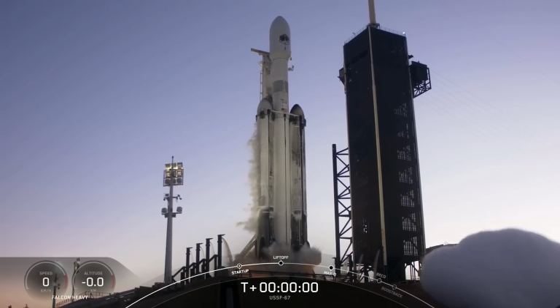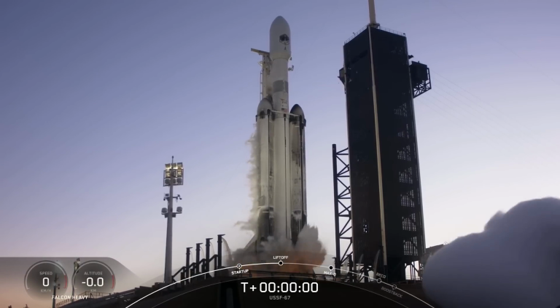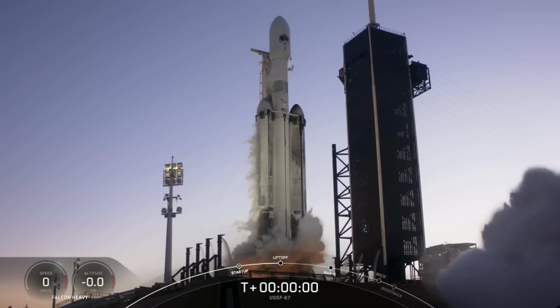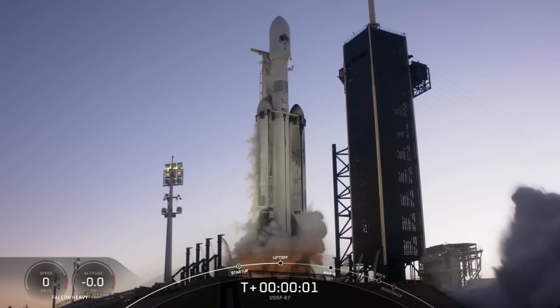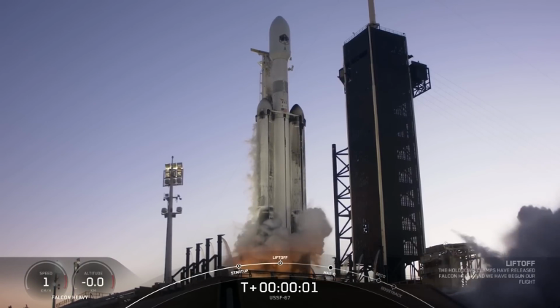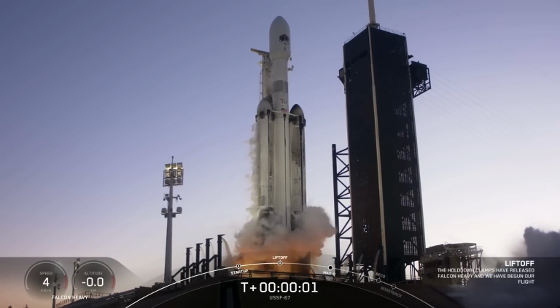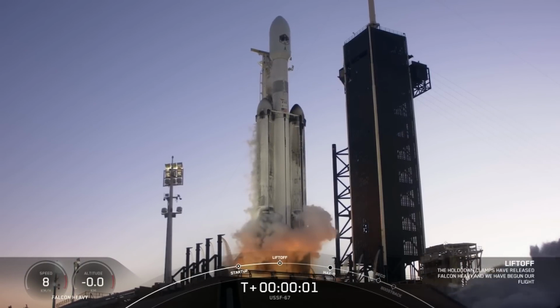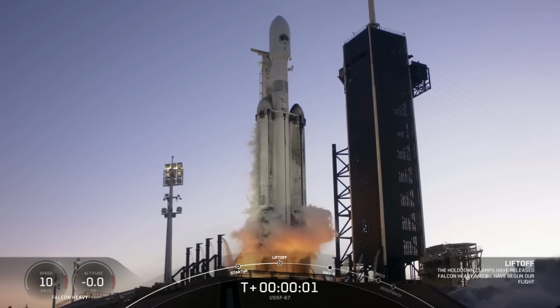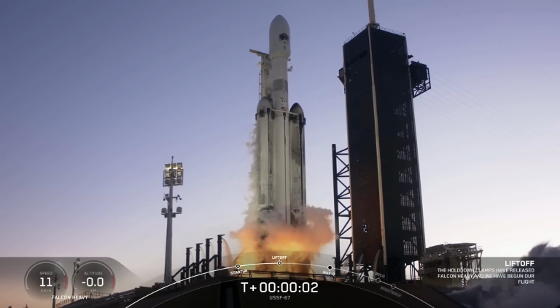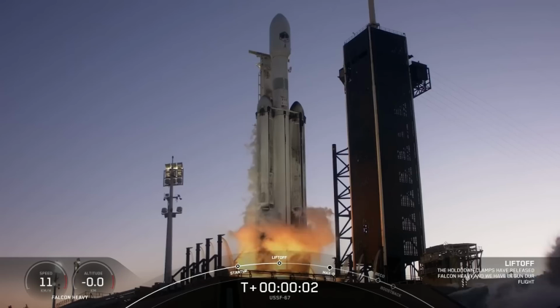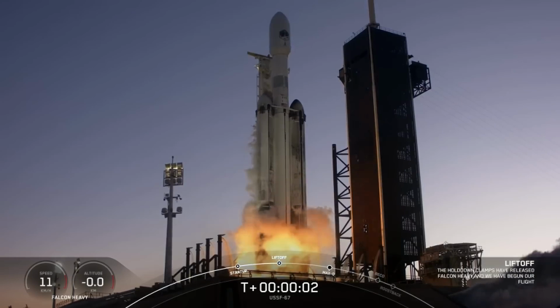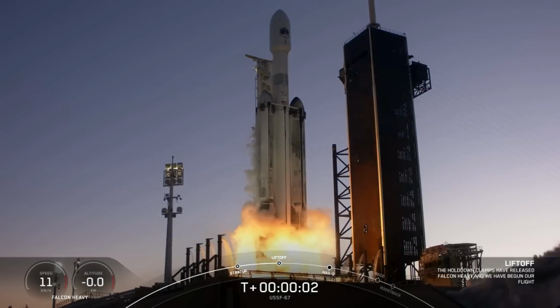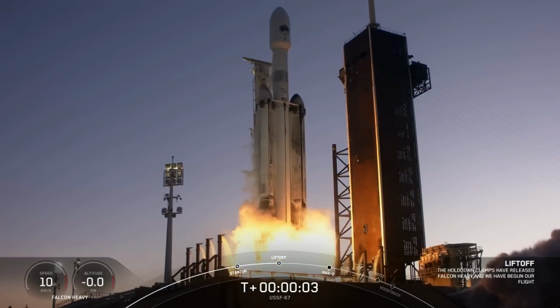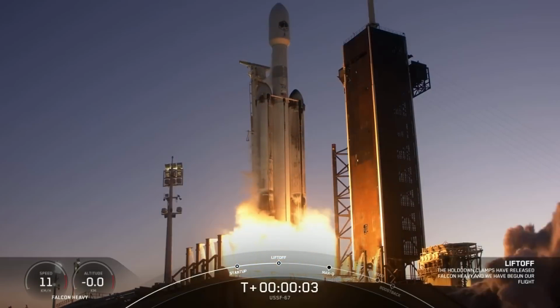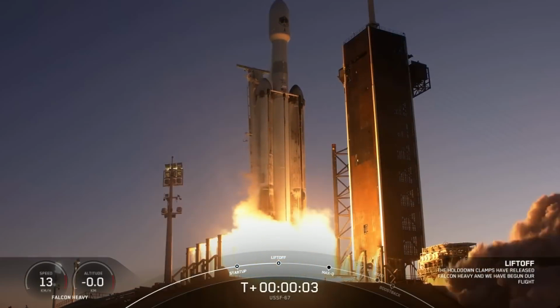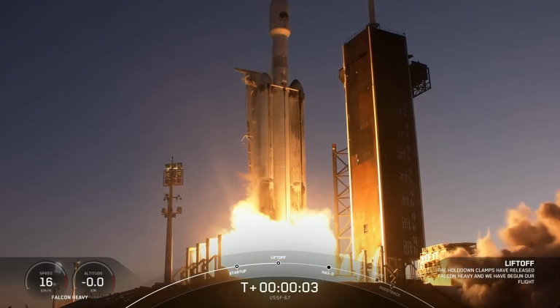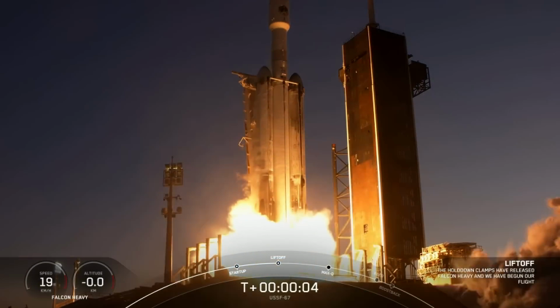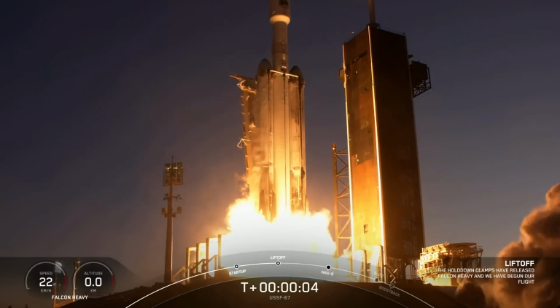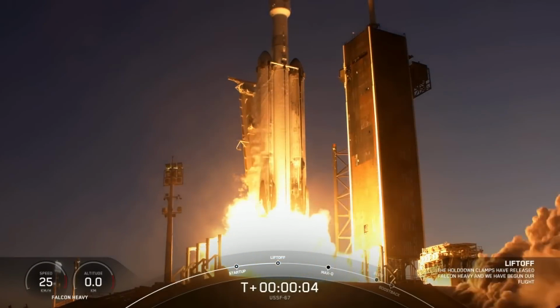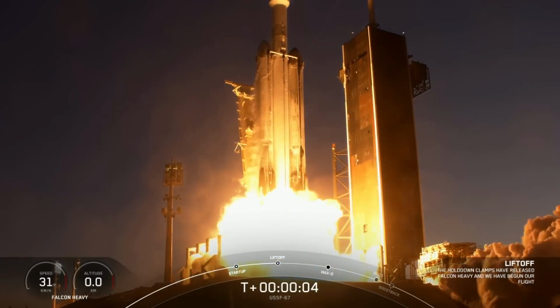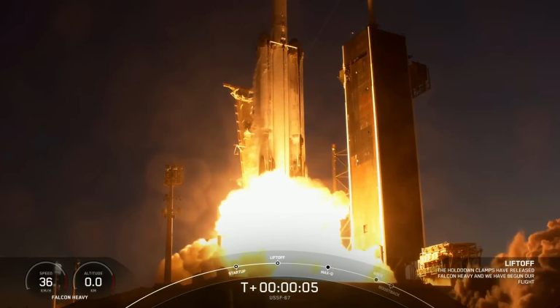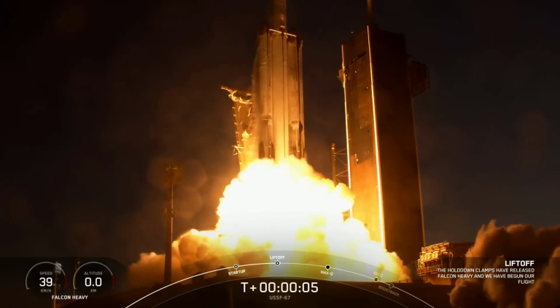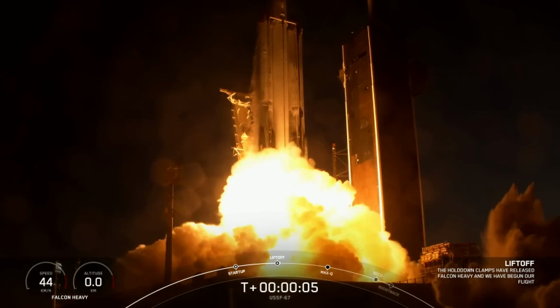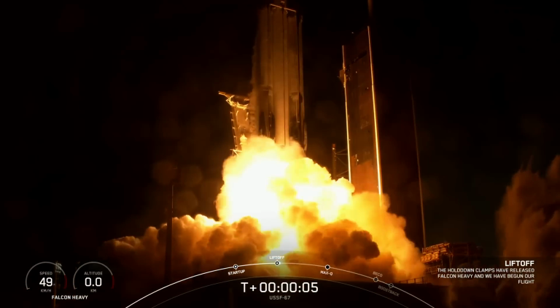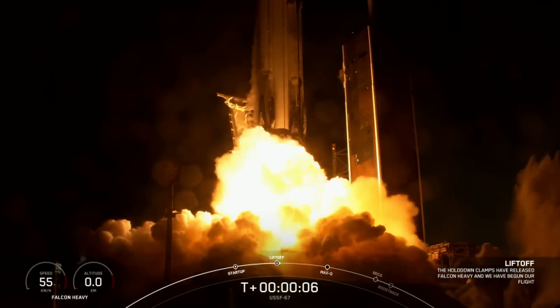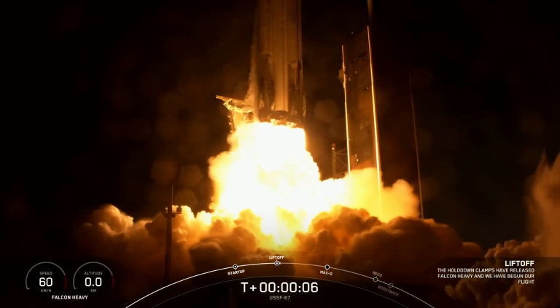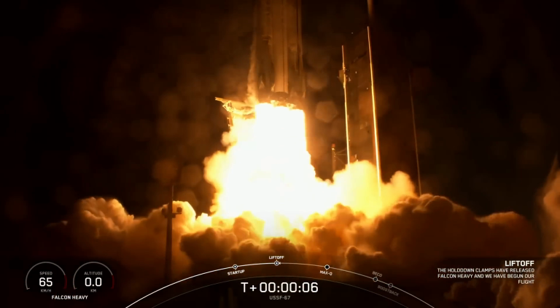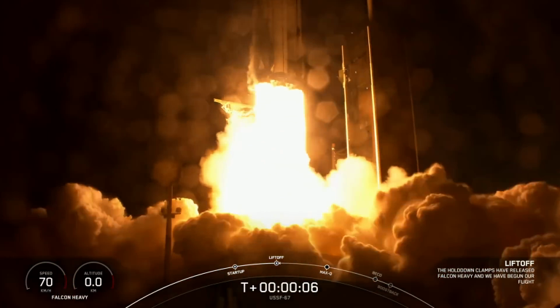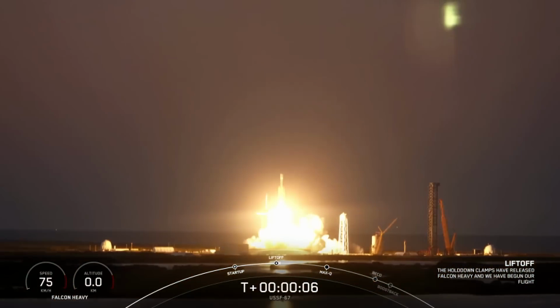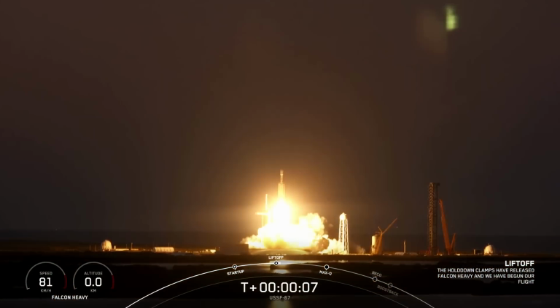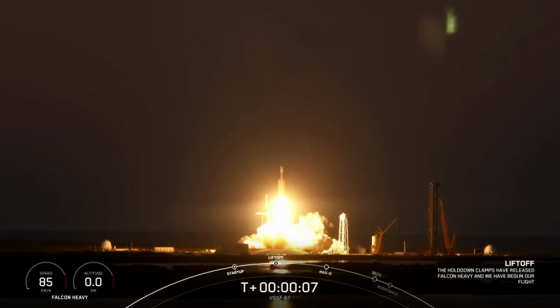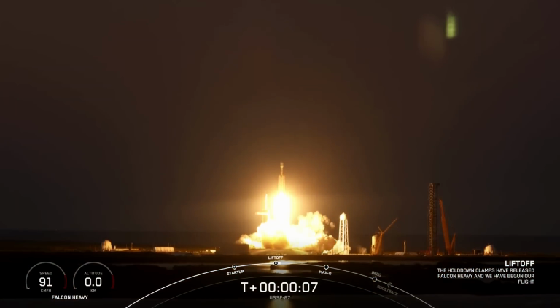Engine full power and liftoff USF-67. Go Falcon Heavy, go Space Force.